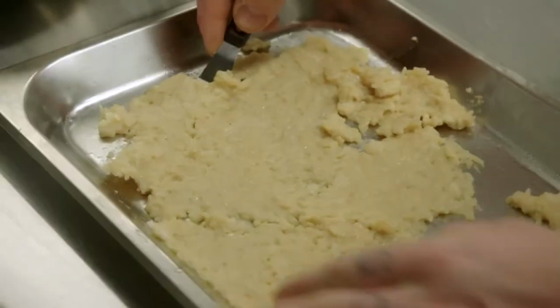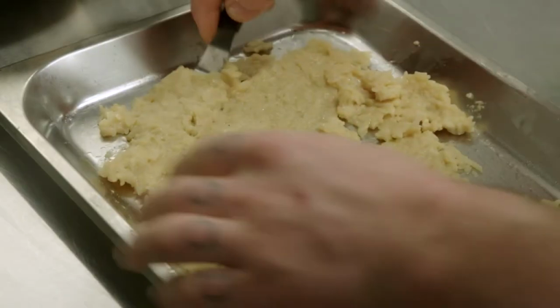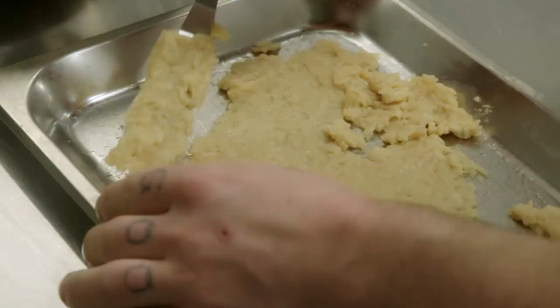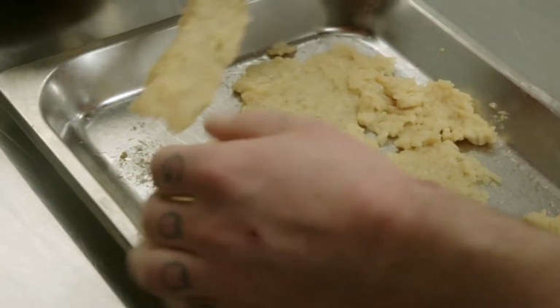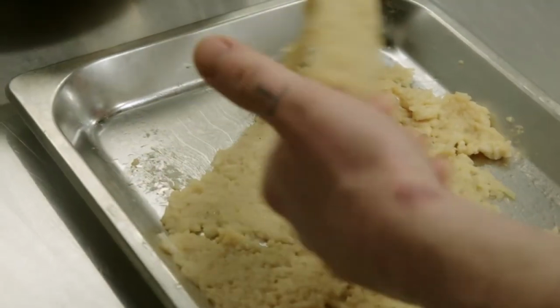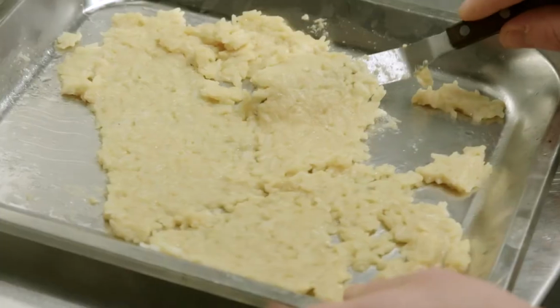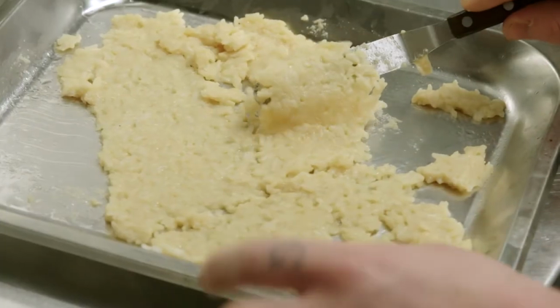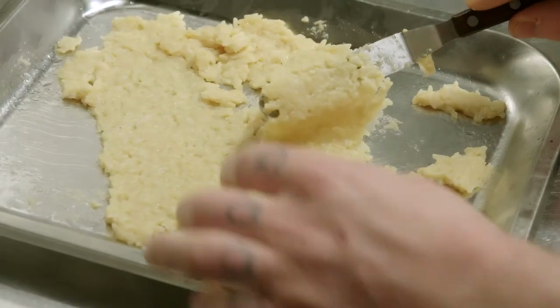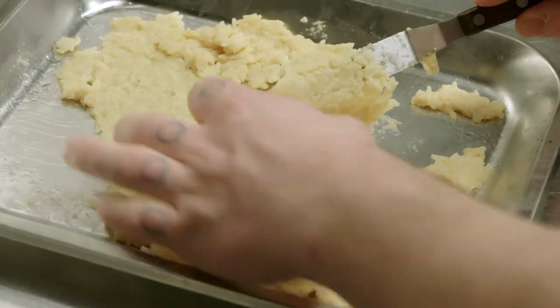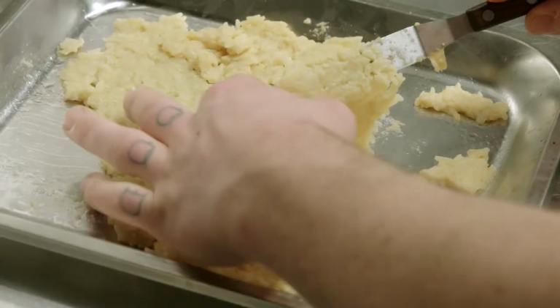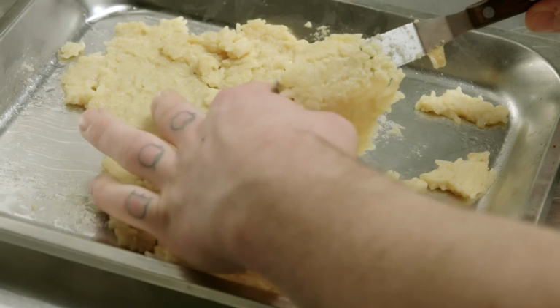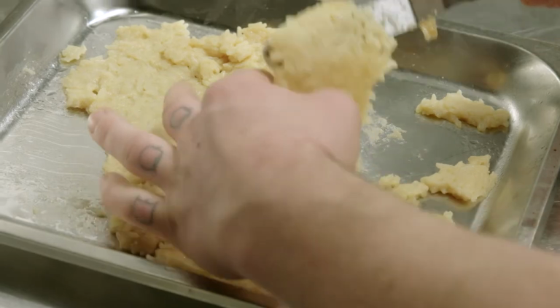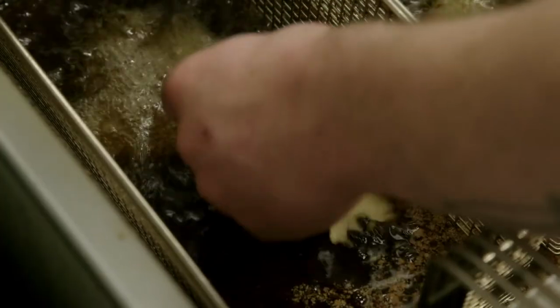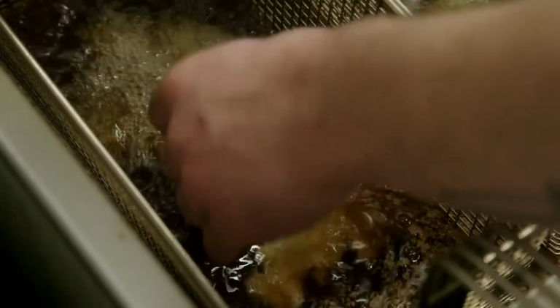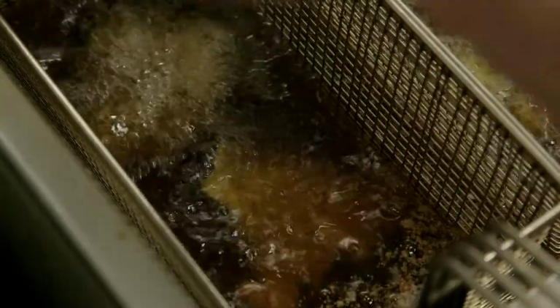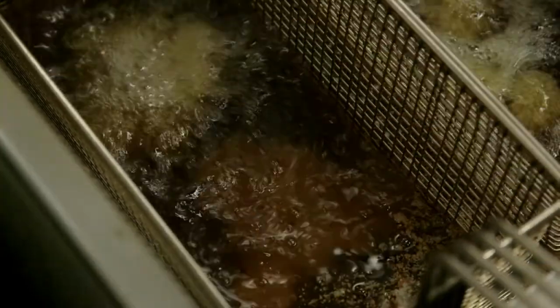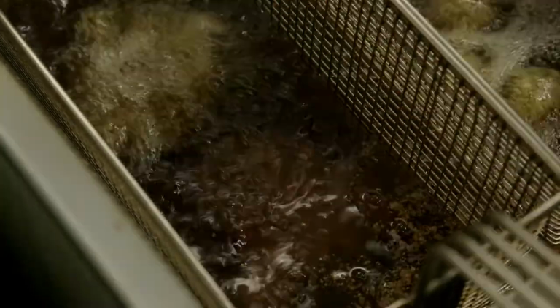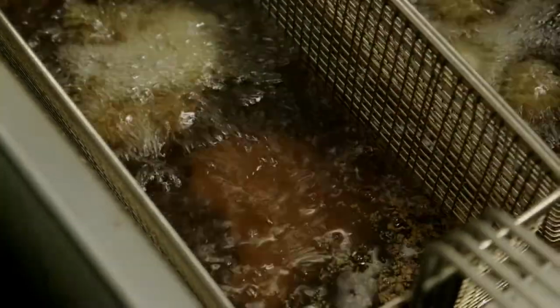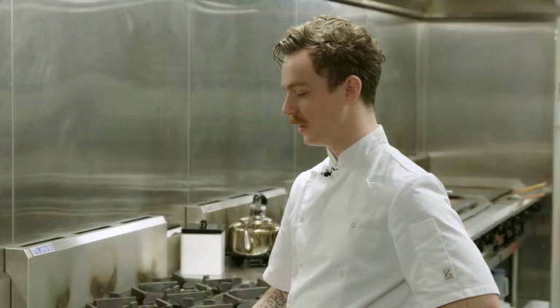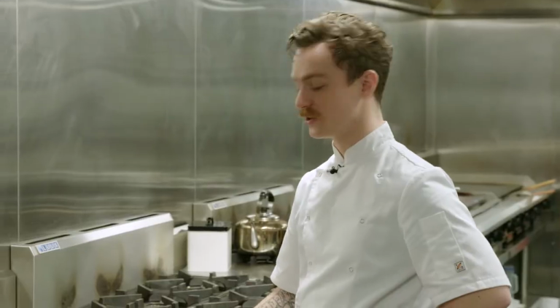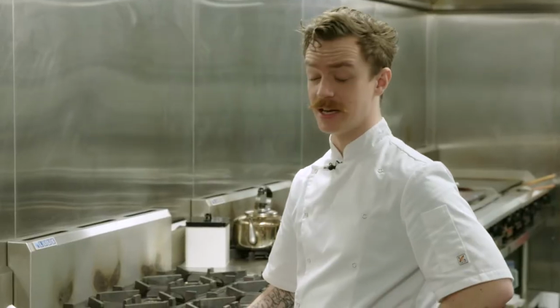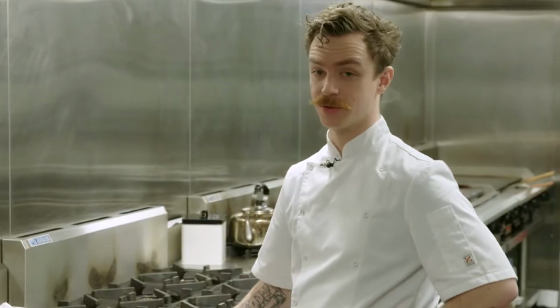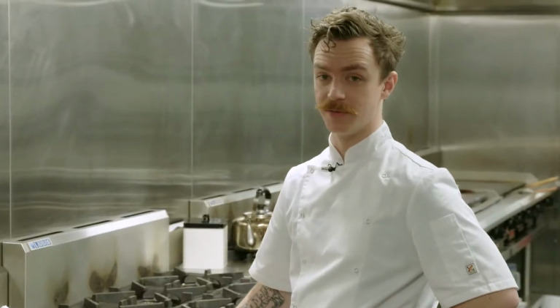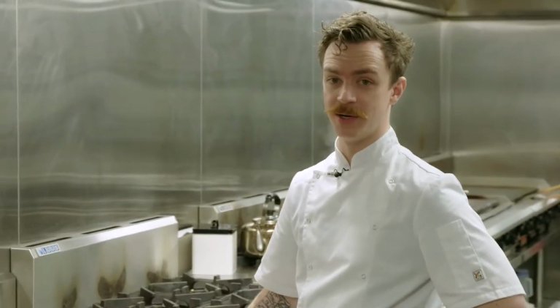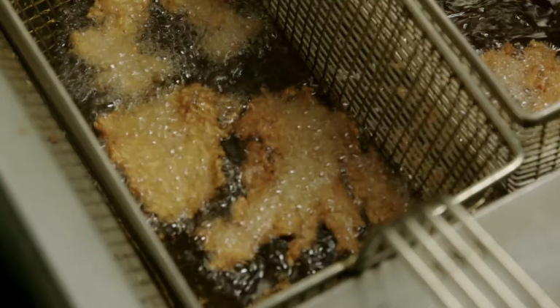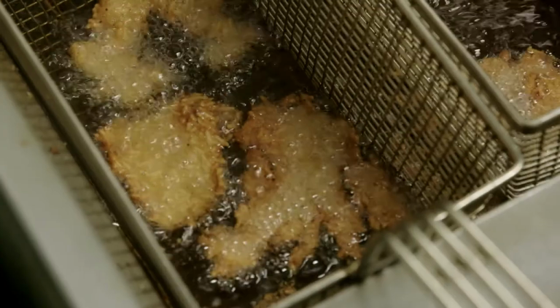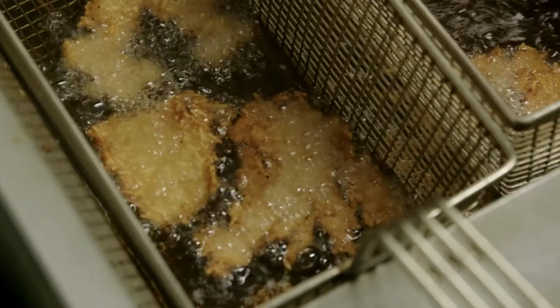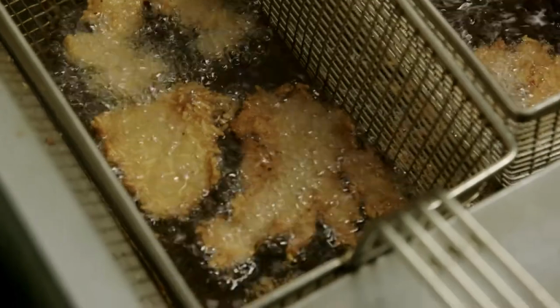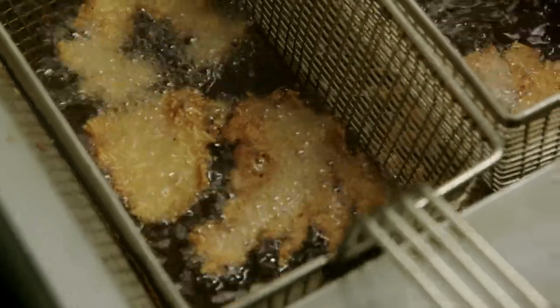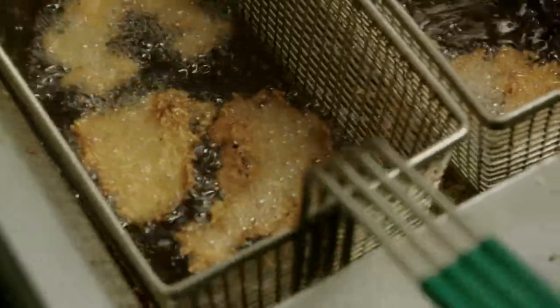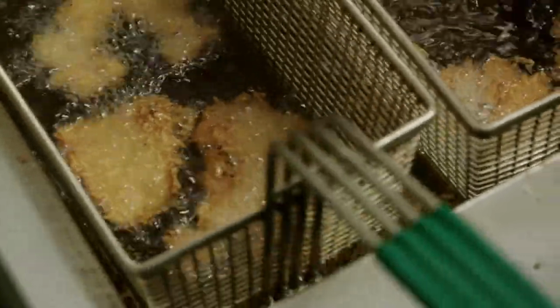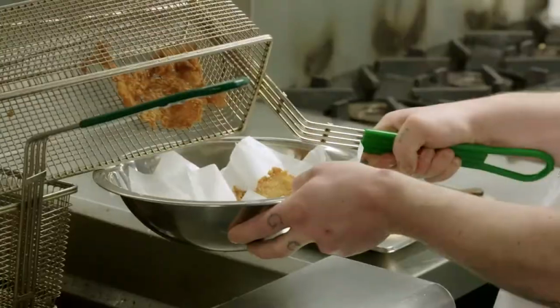Now we're just gonna break up the rice paper, place it in the deep fryer, and that should take three to four minutes to fry at 200 degrees Celsius.